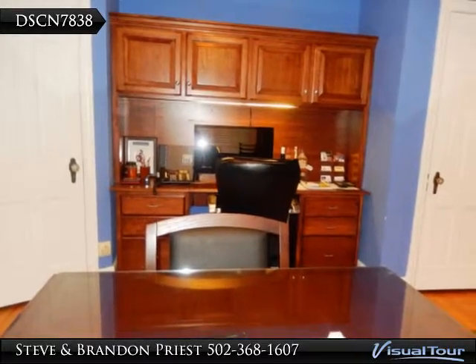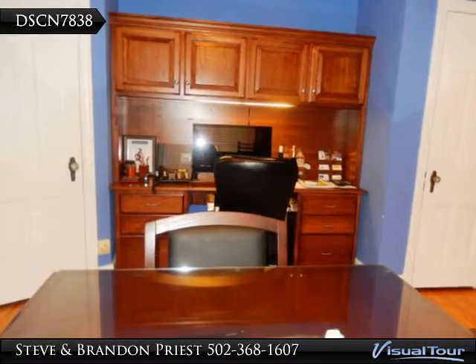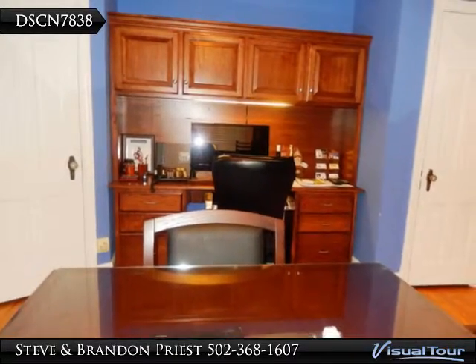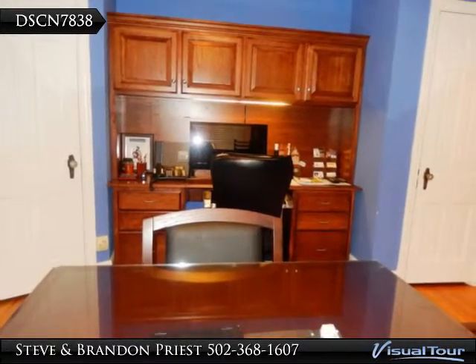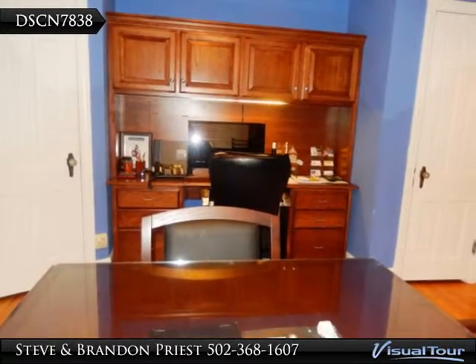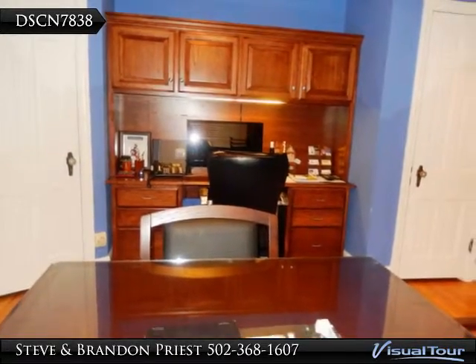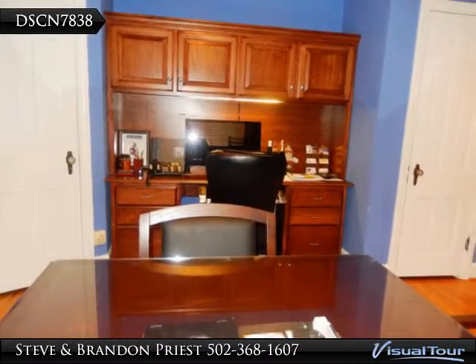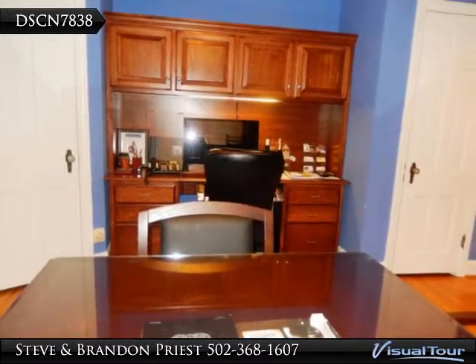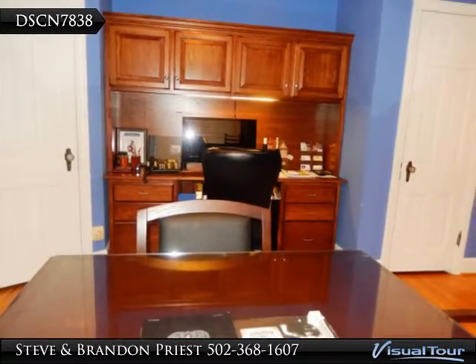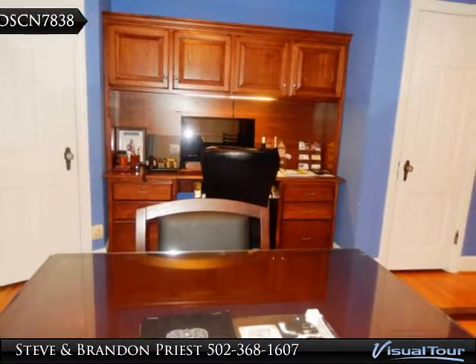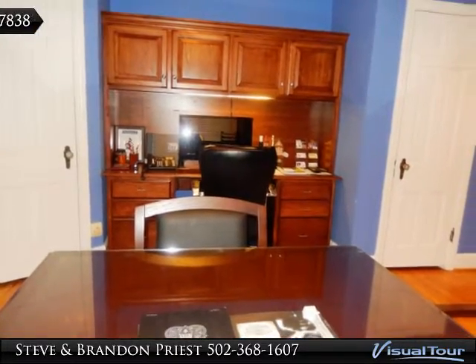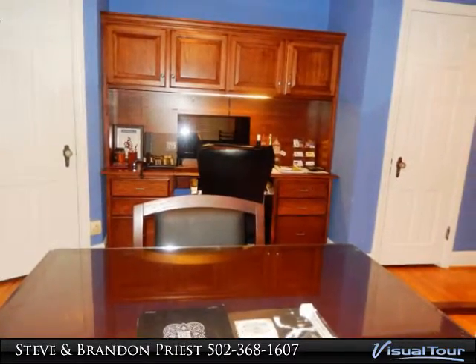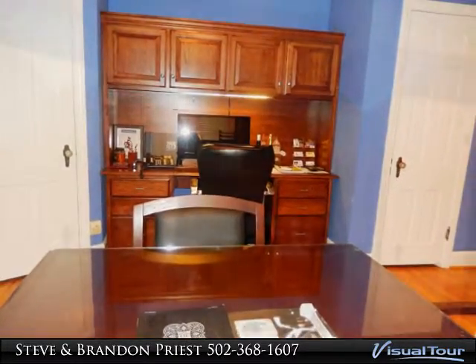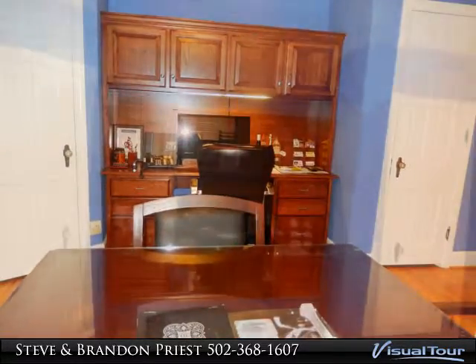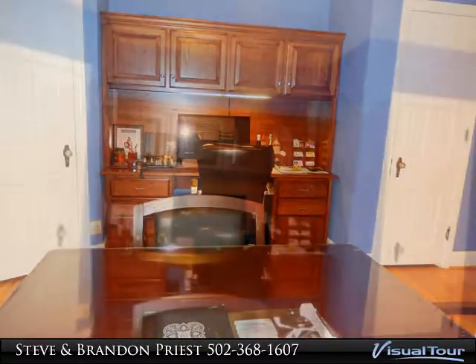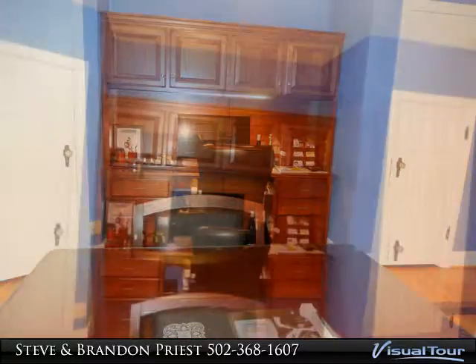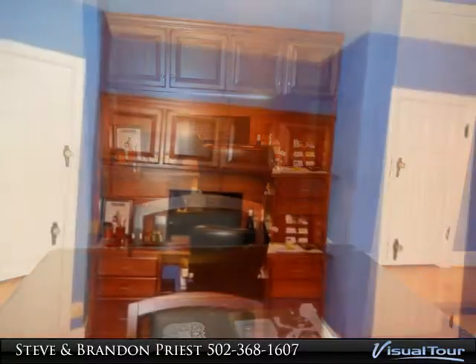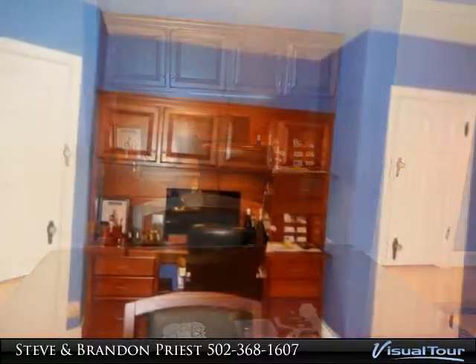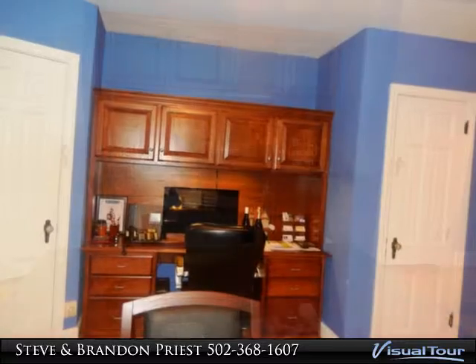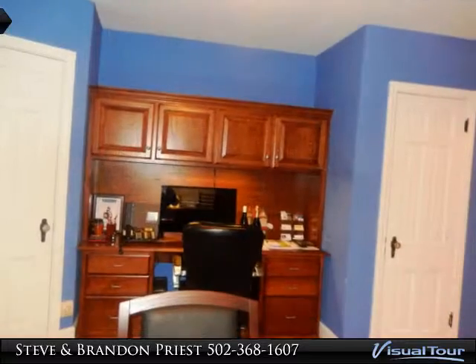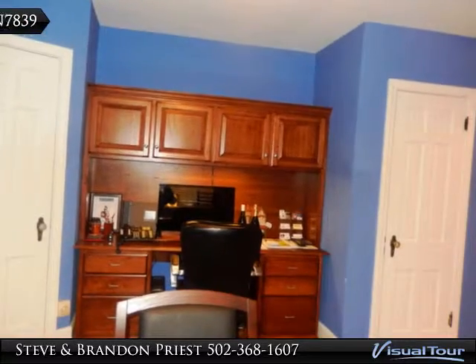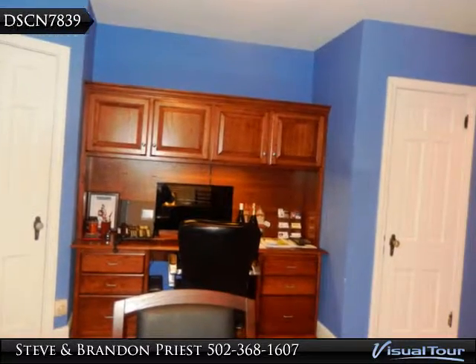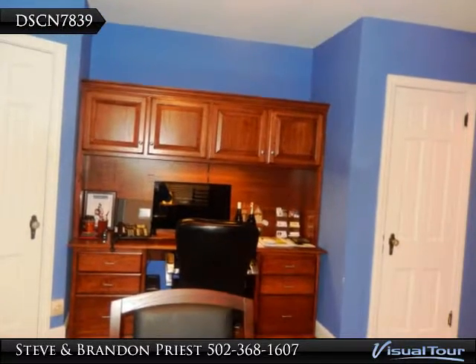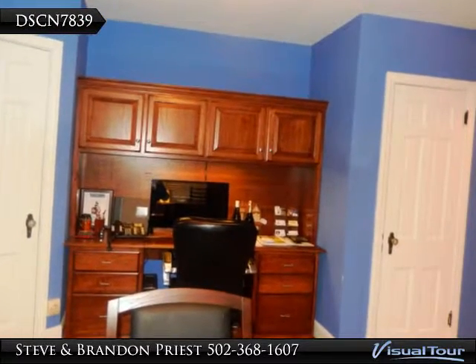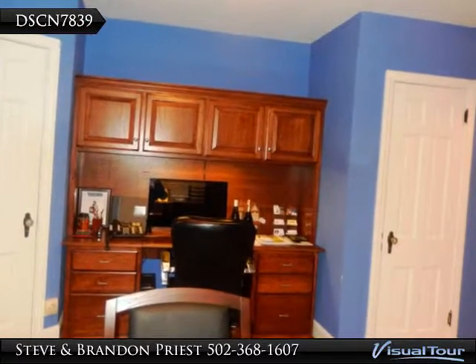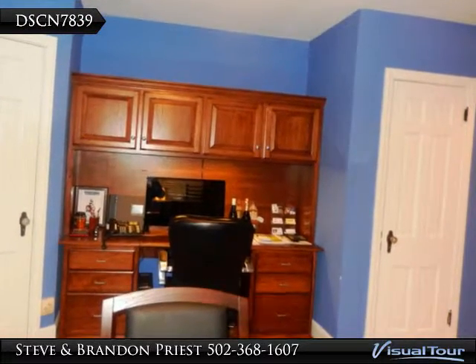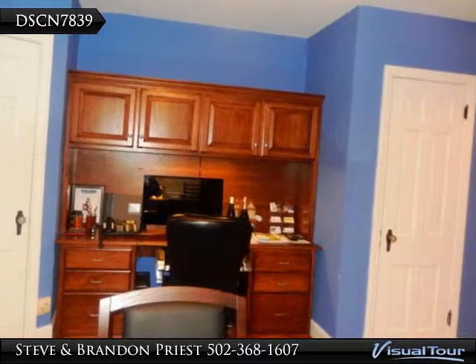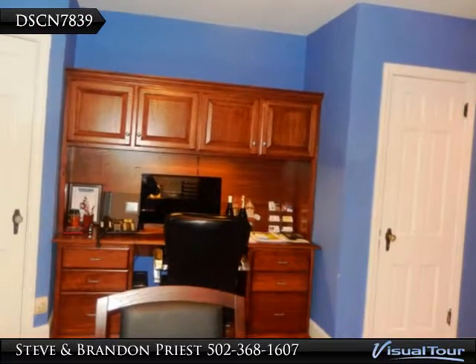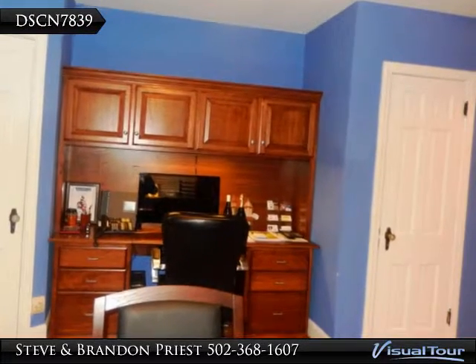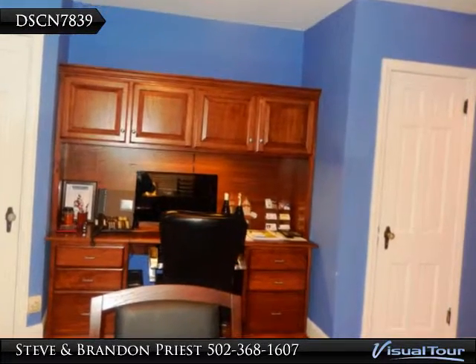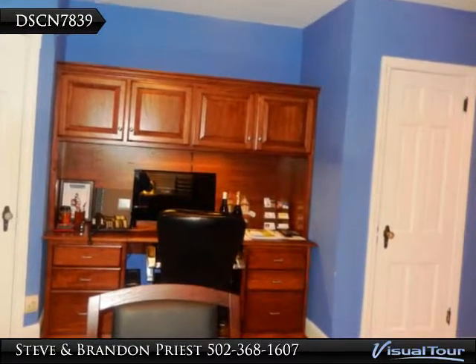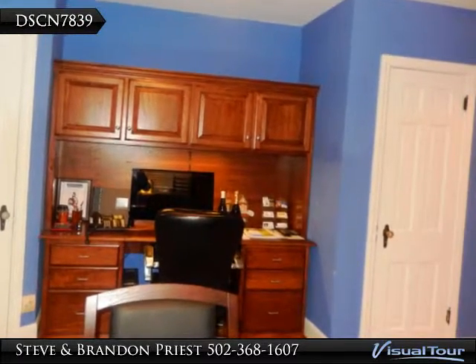148 Breckenridge Lane. Call Steve at 502-297-1020.